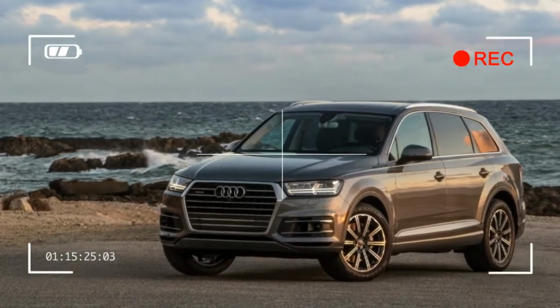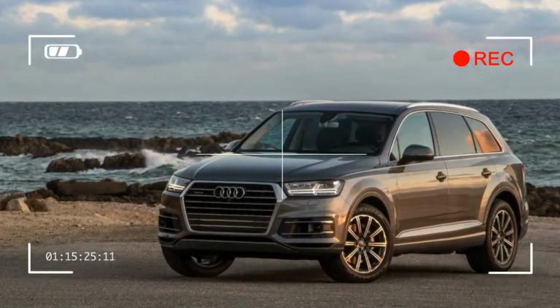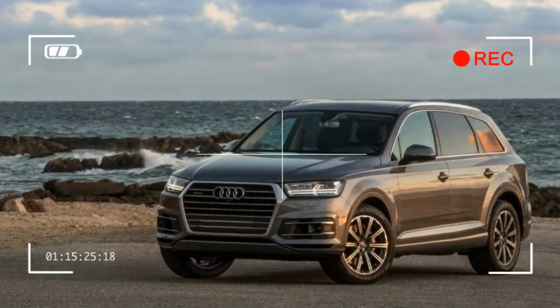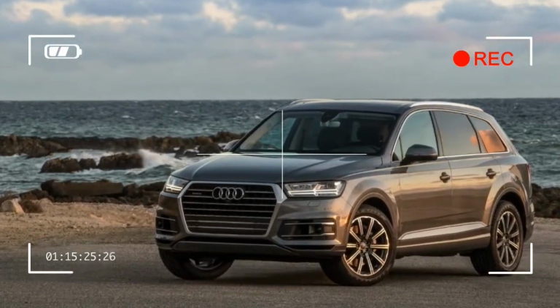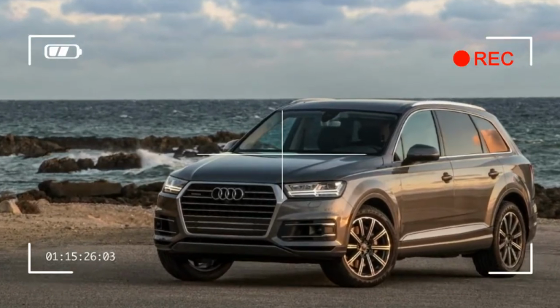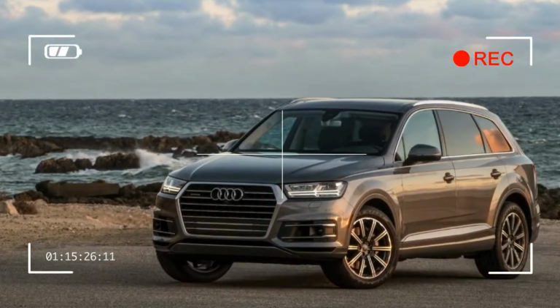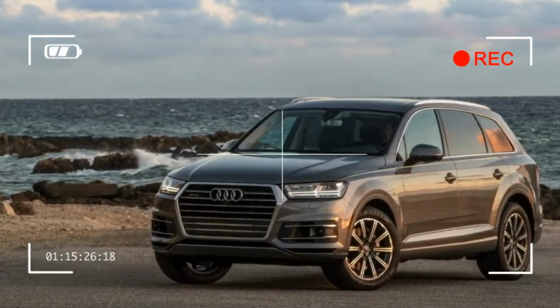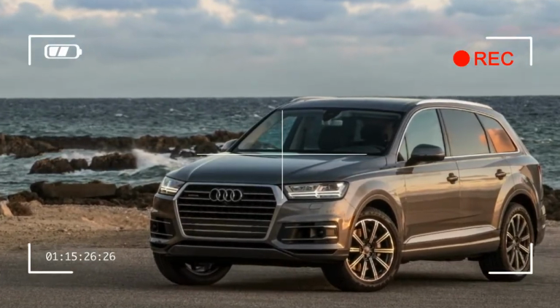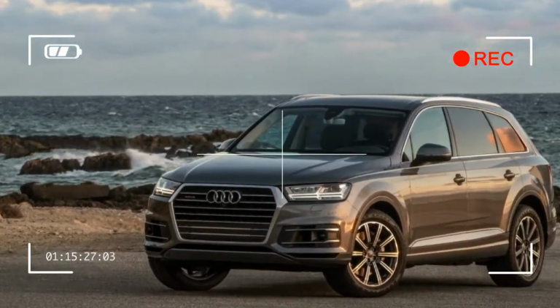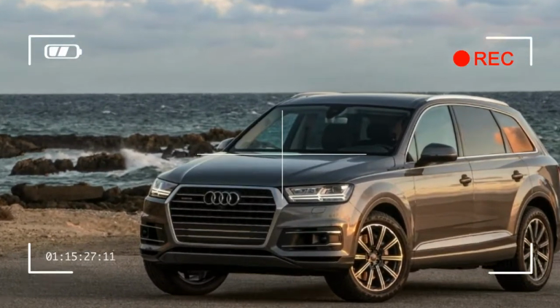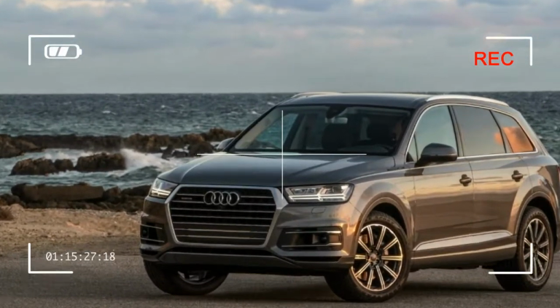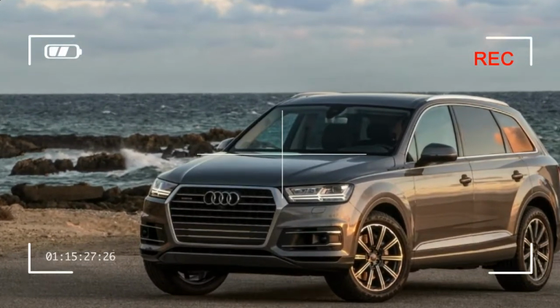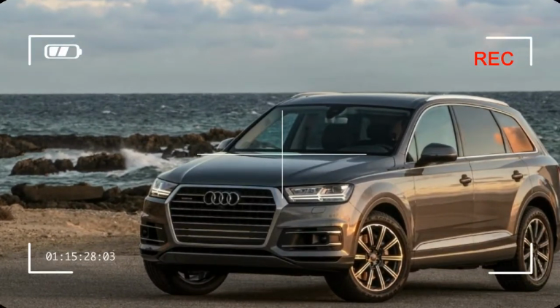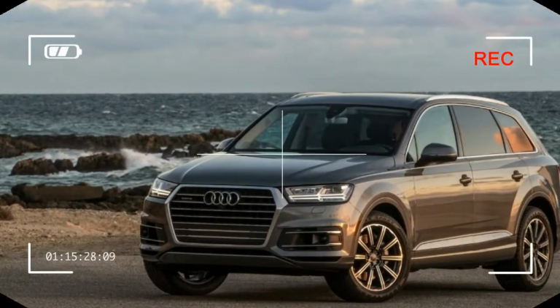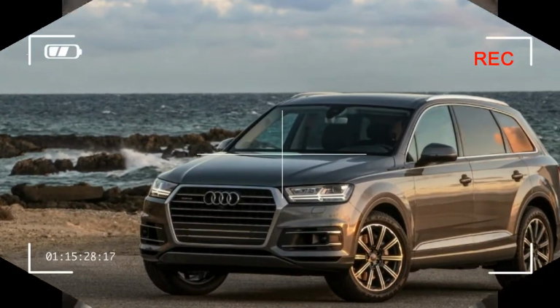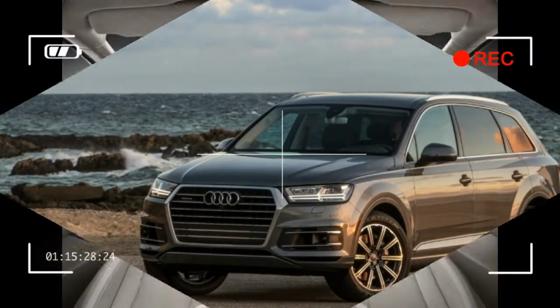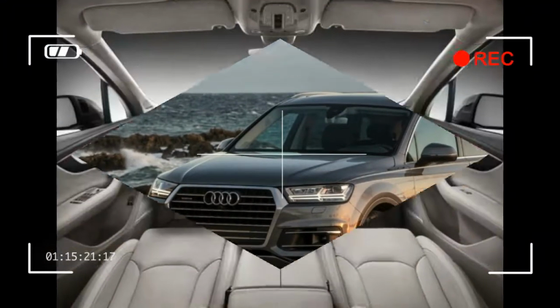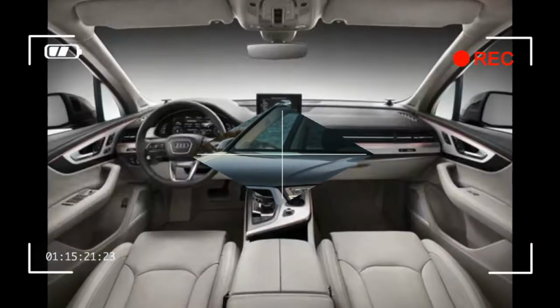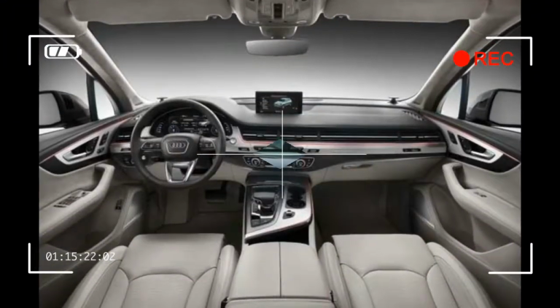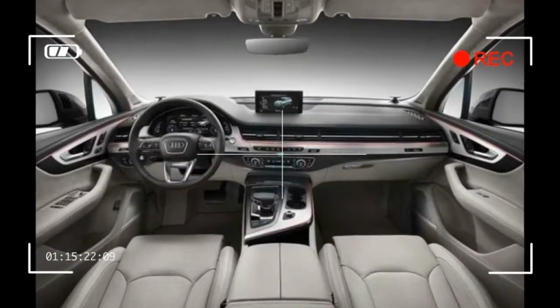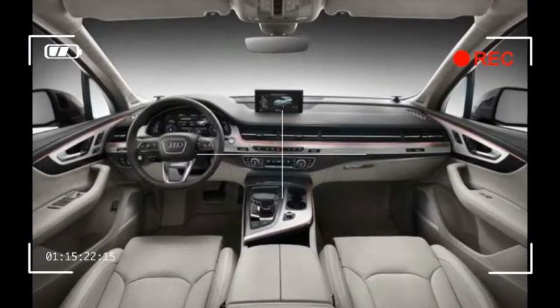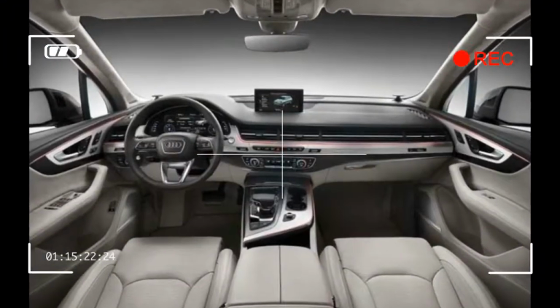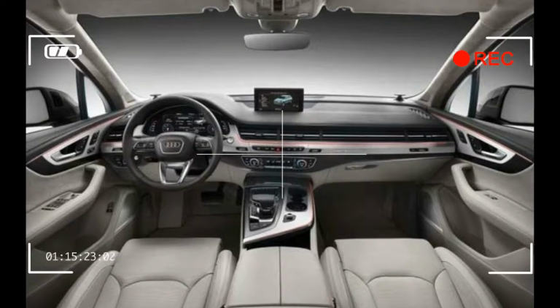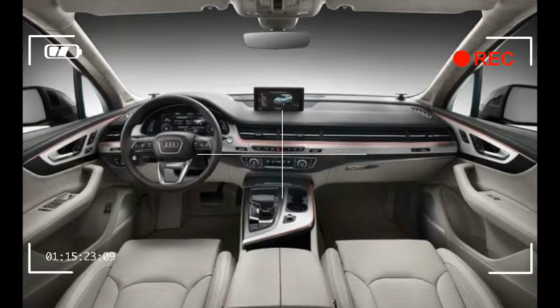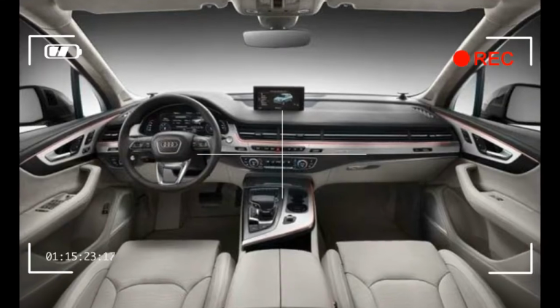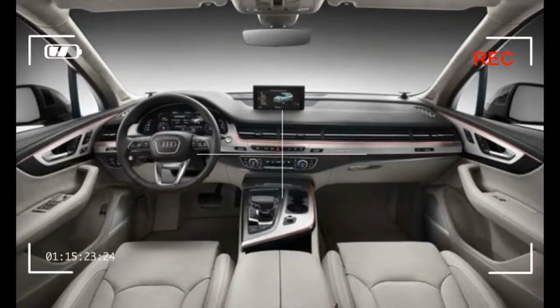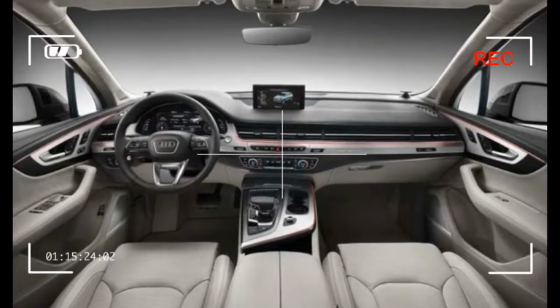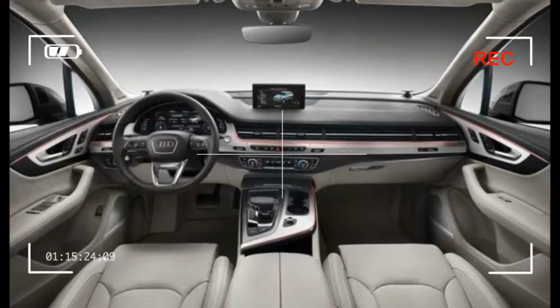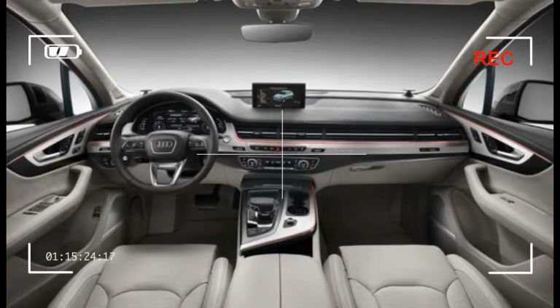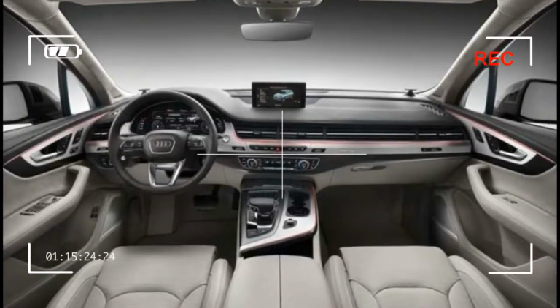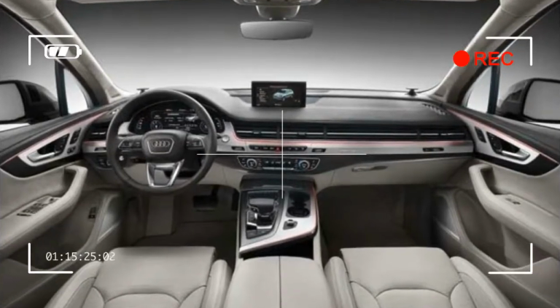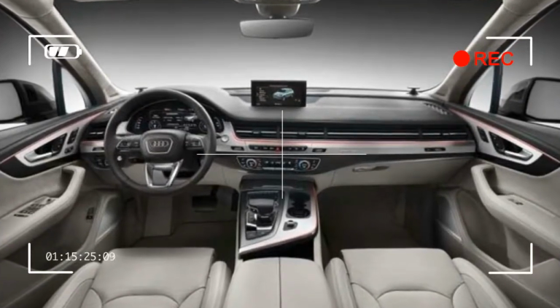Advanced technology has created one impressive people hauler.